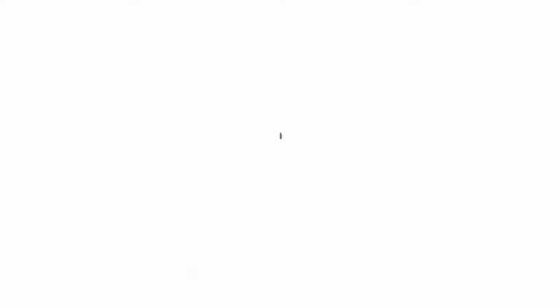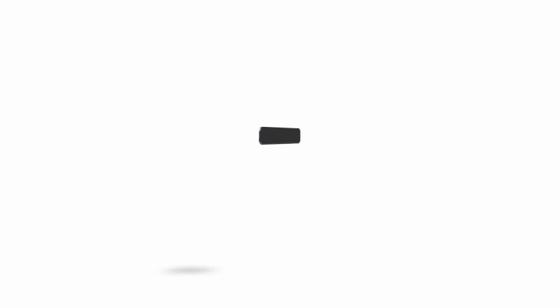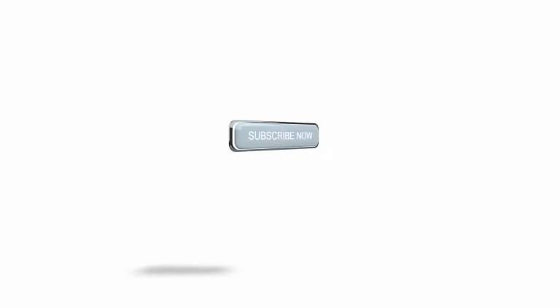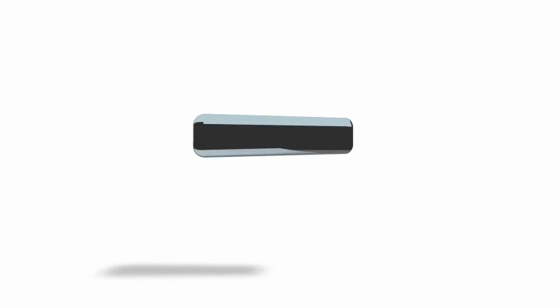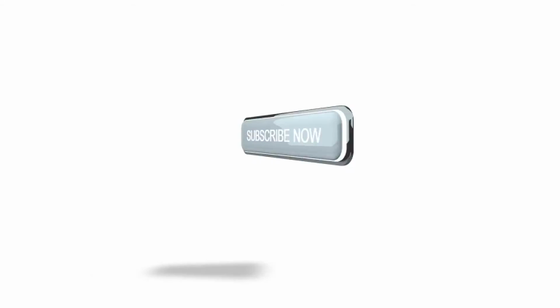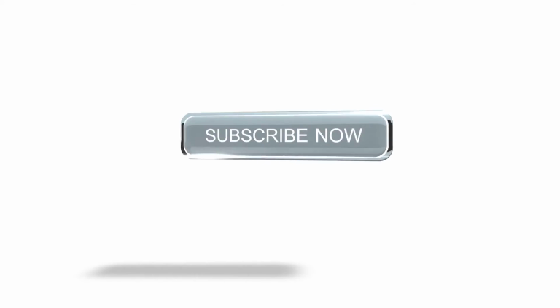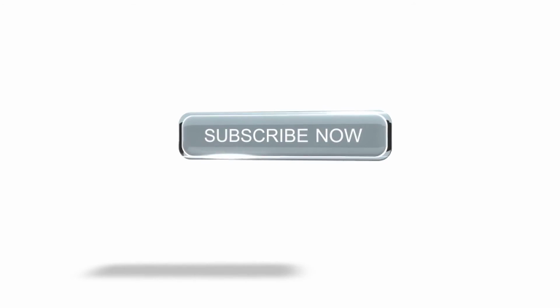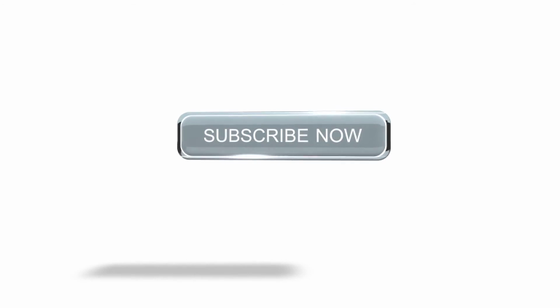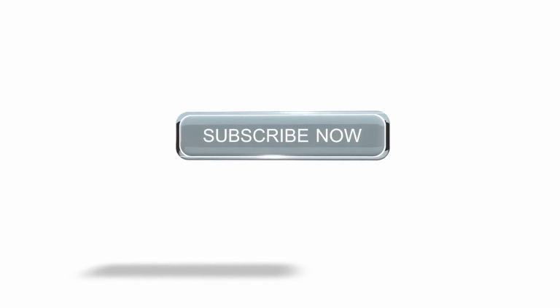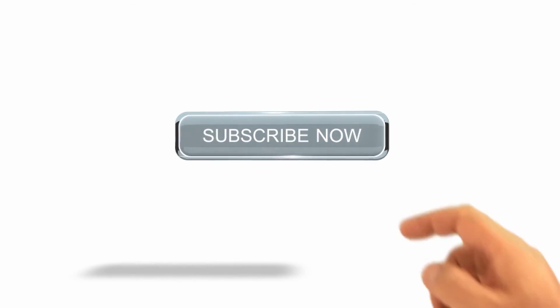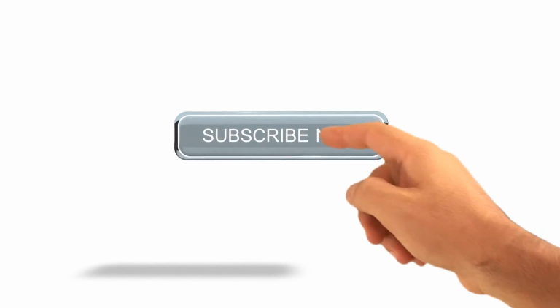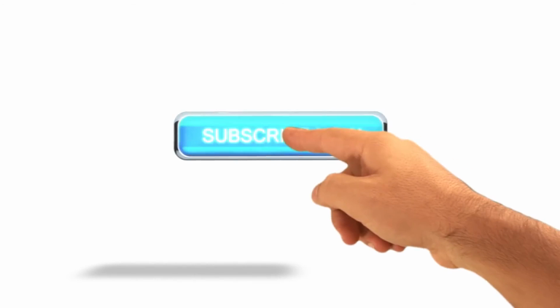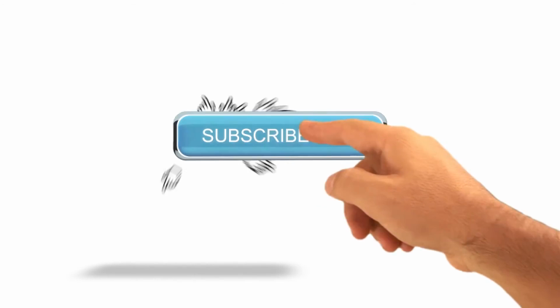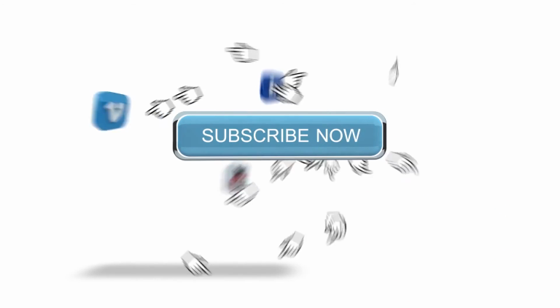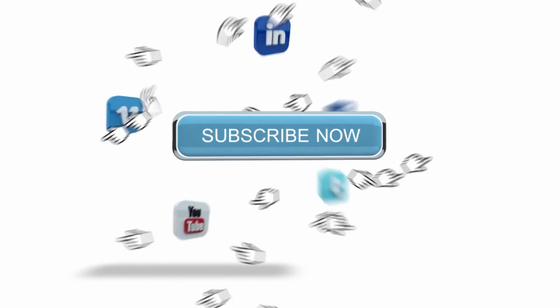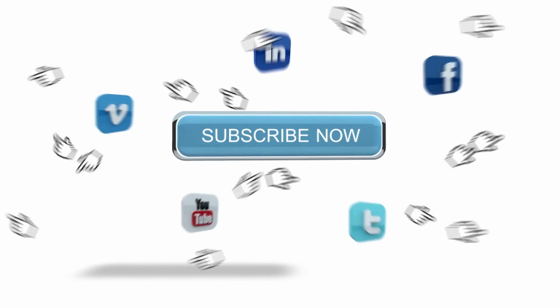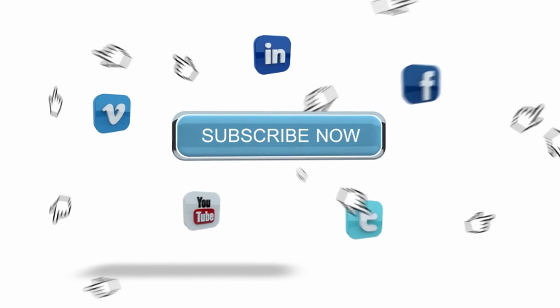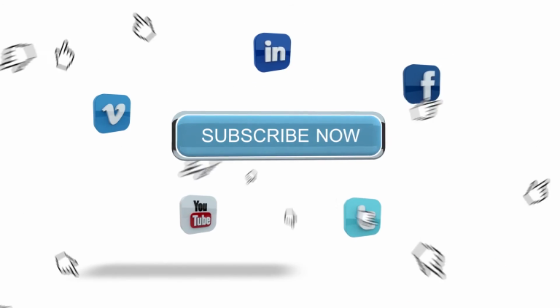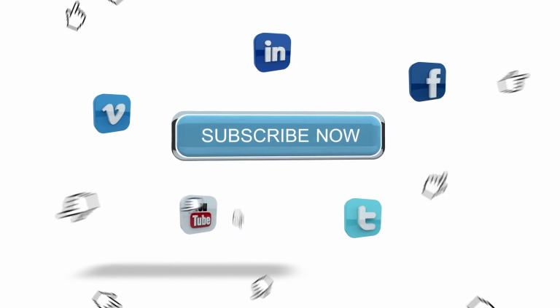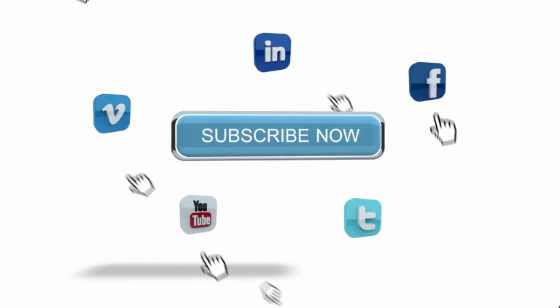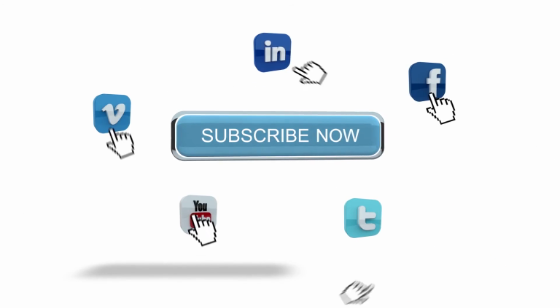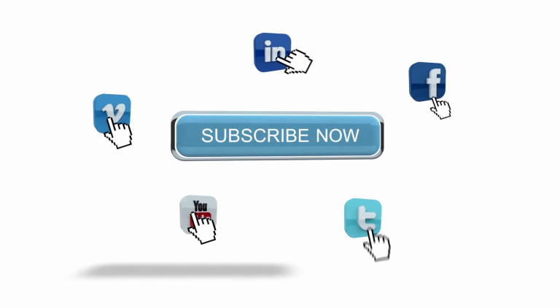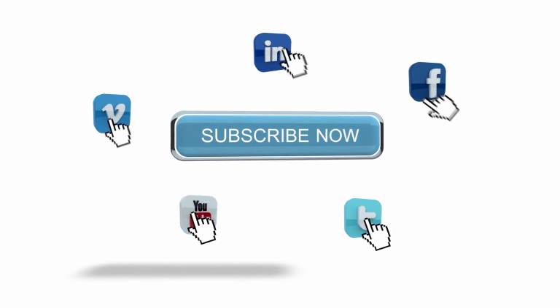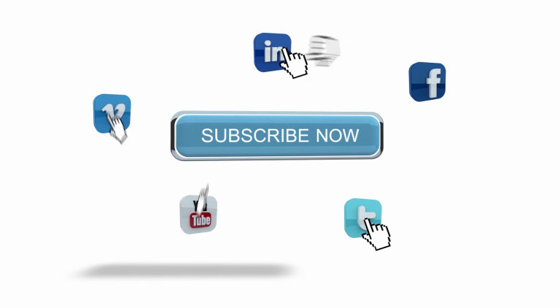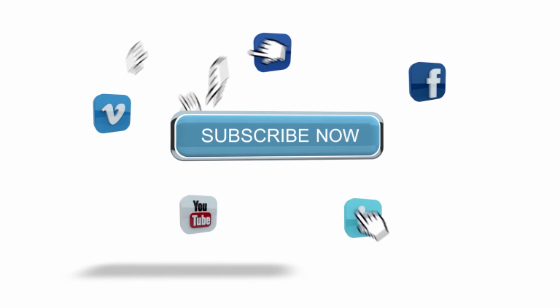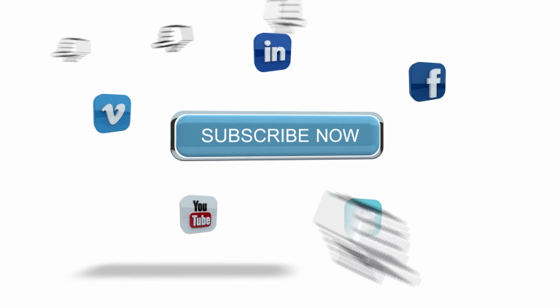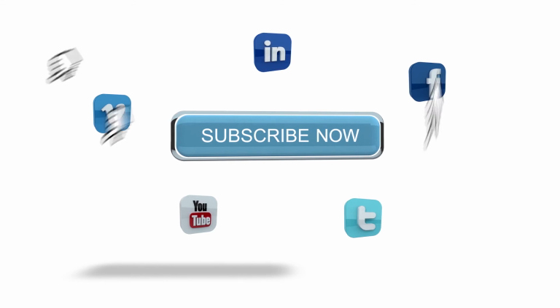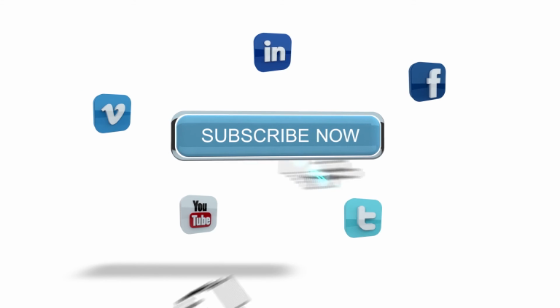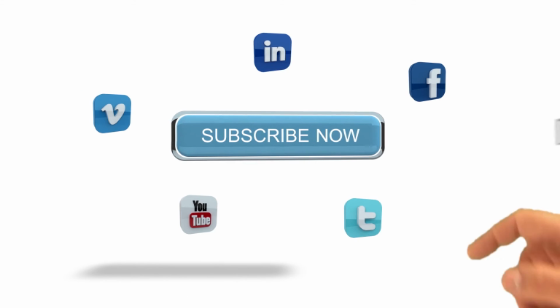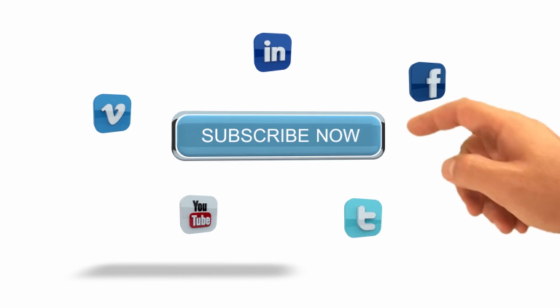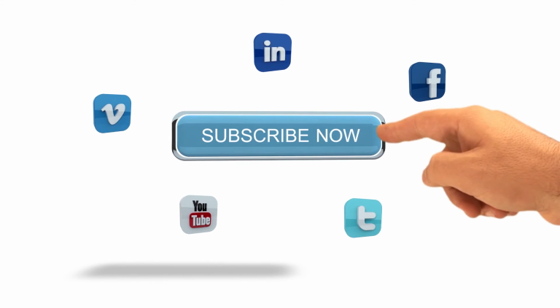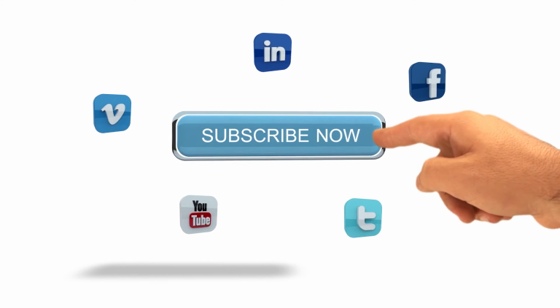Please visit www.thesophisticatedinvestor.com.au